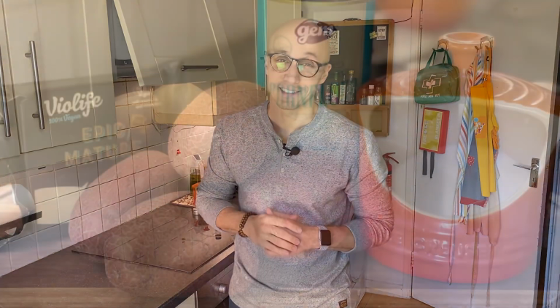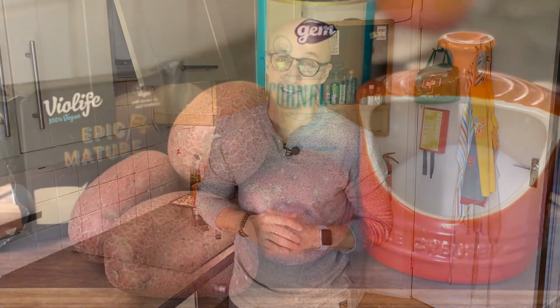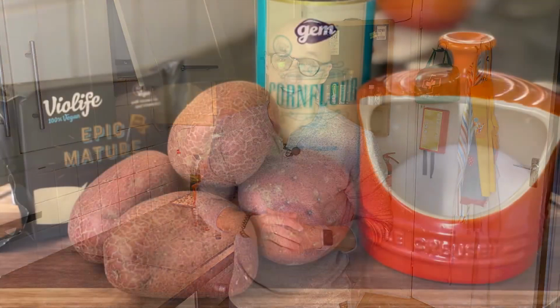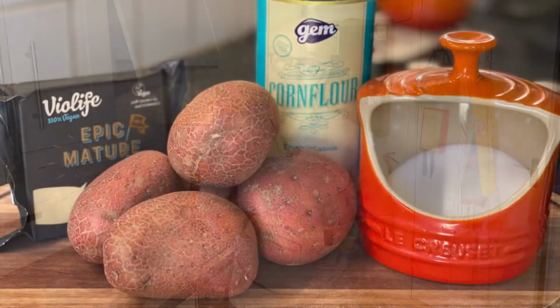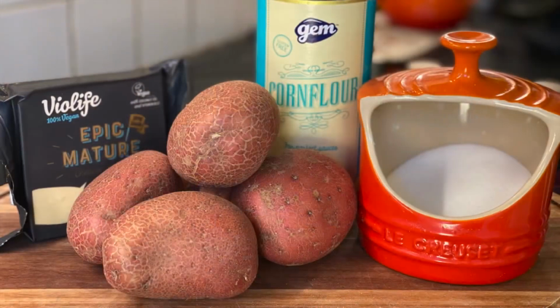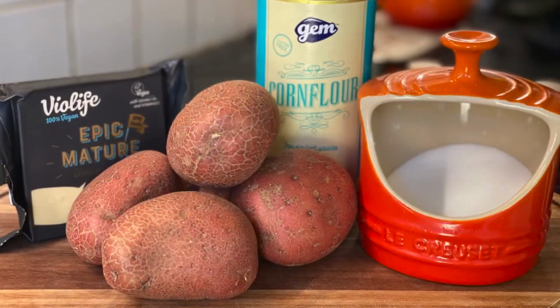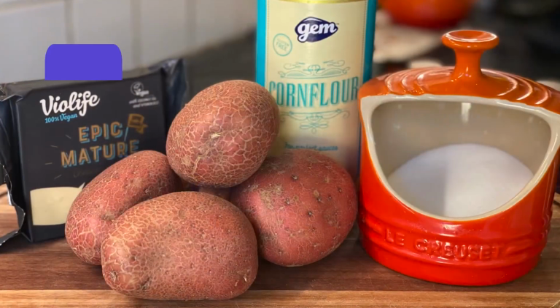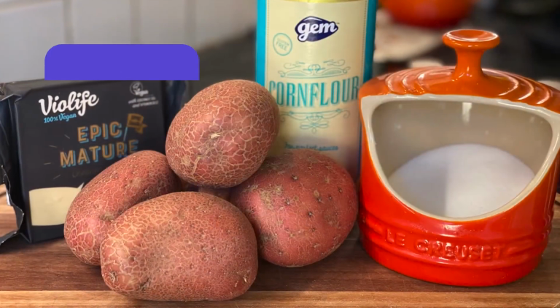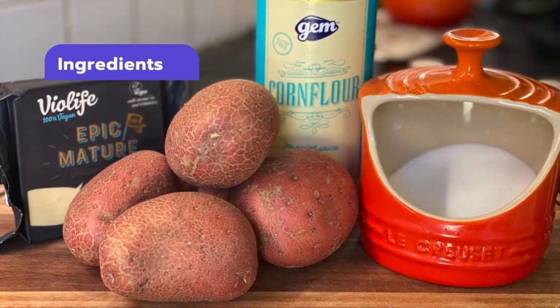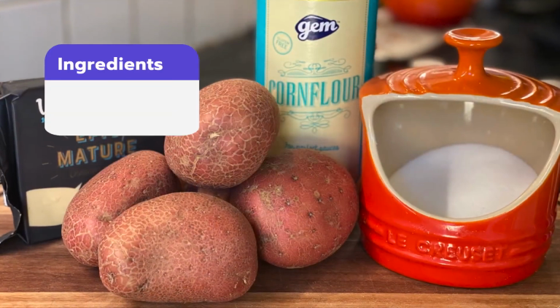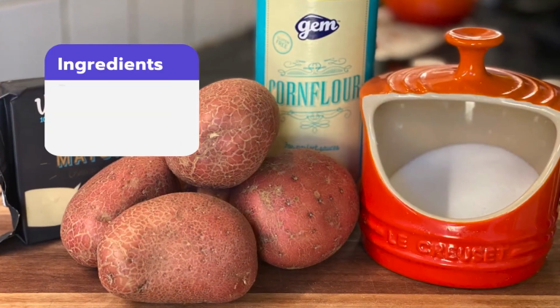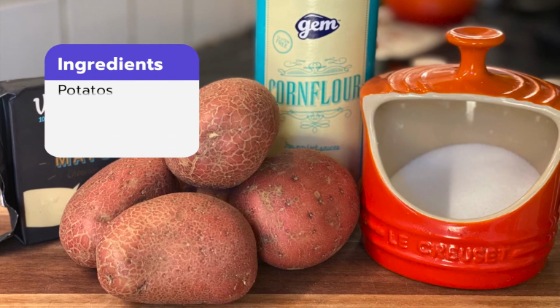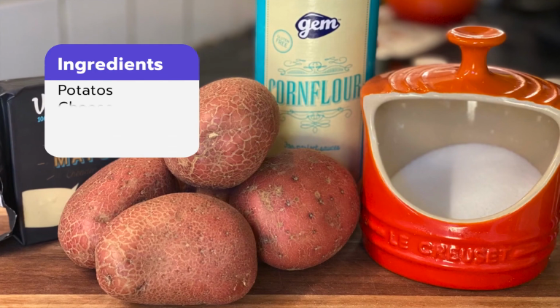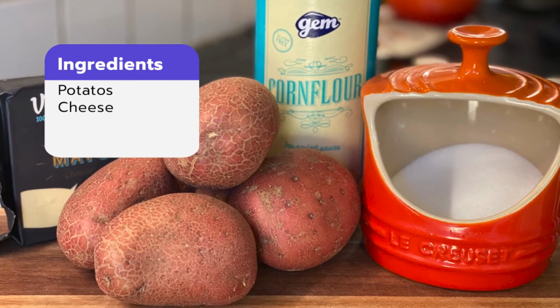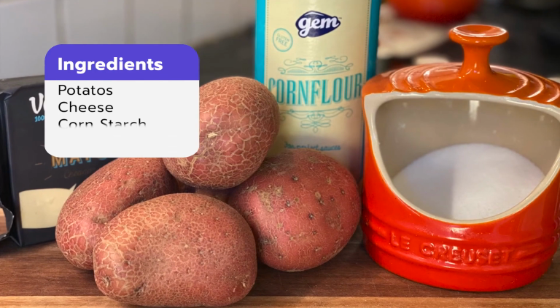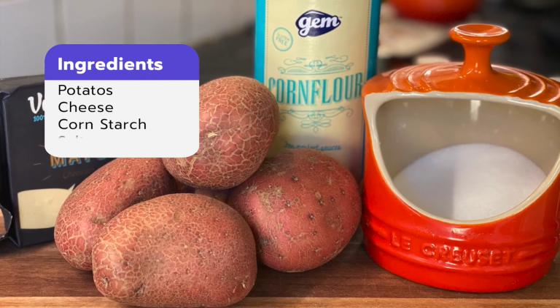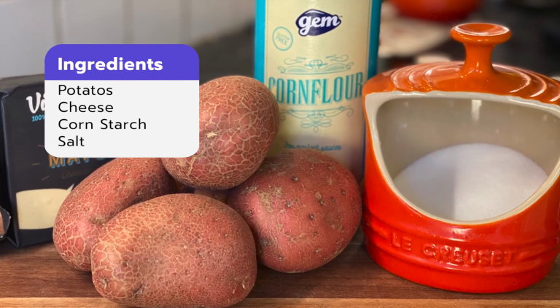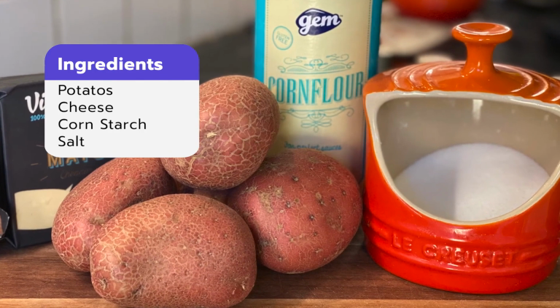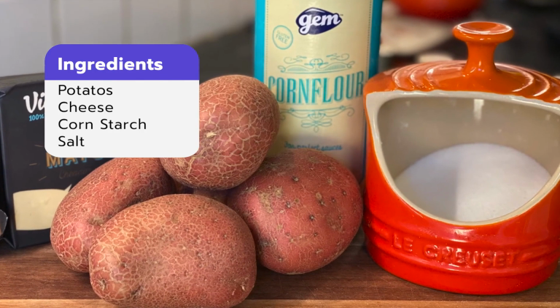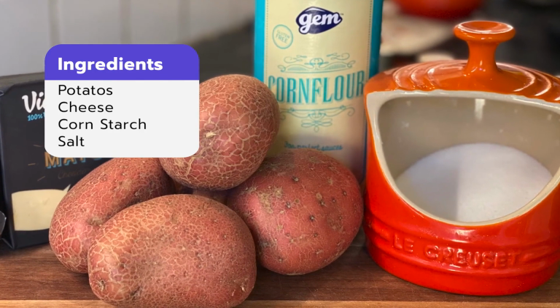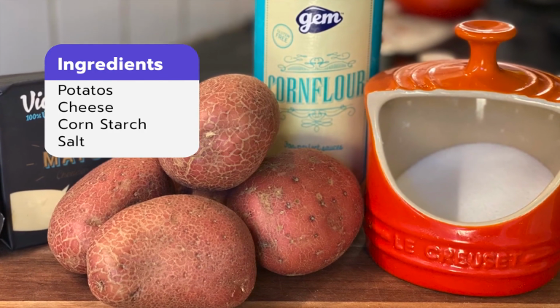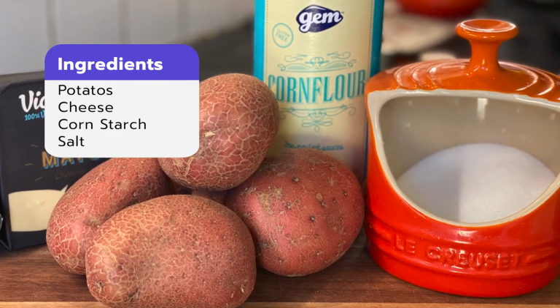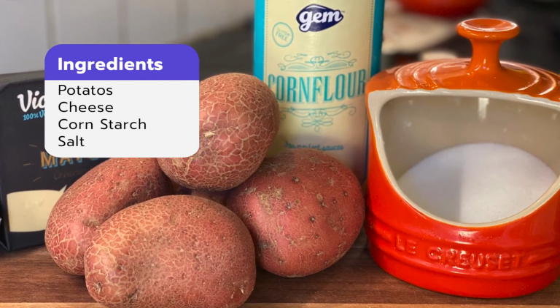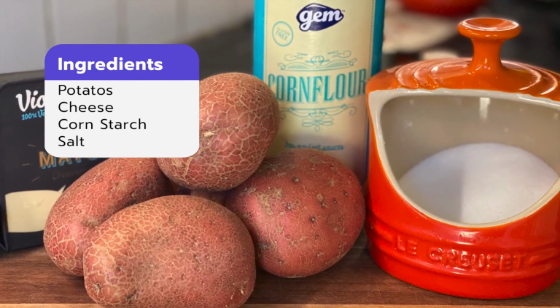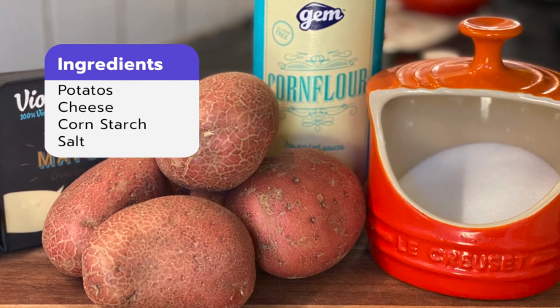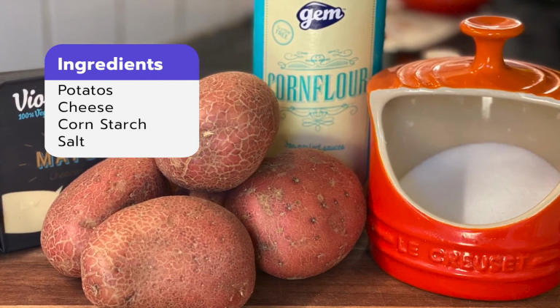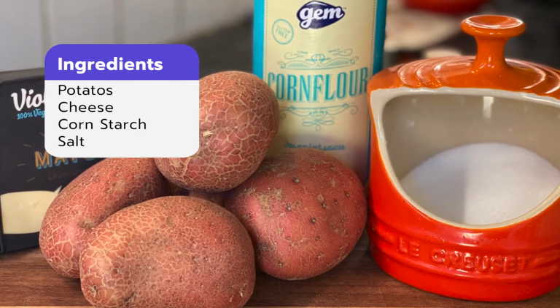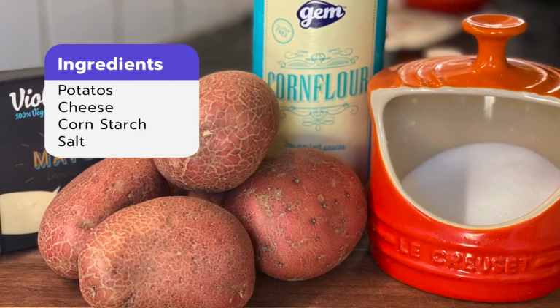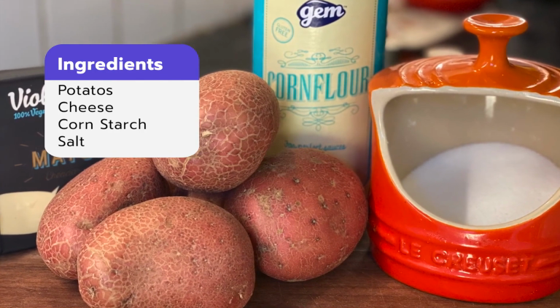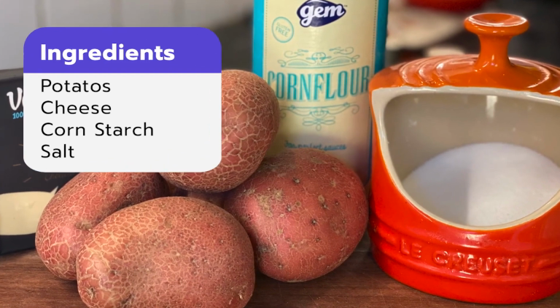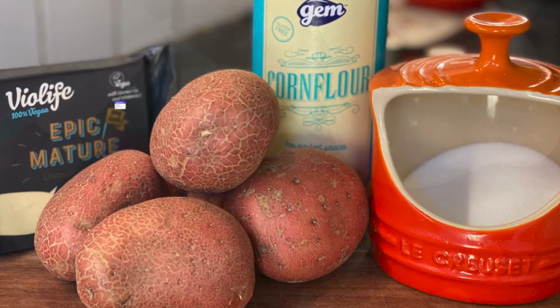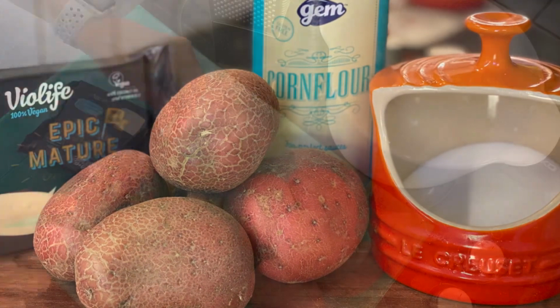What we need is potatoes, cheese, cornstarch, and salt.